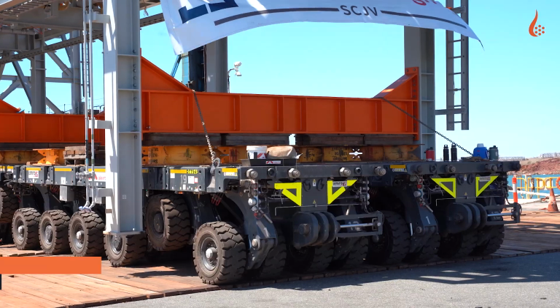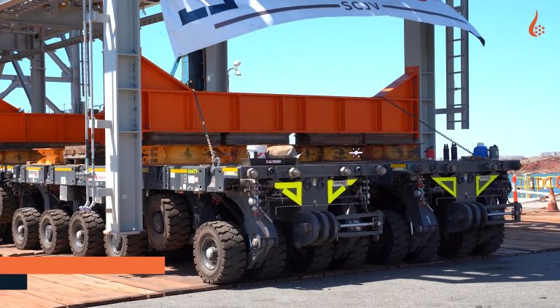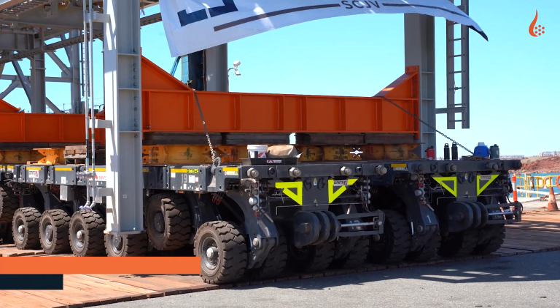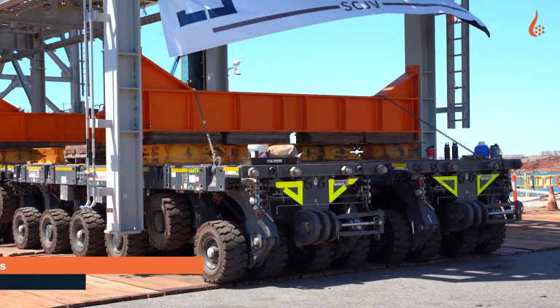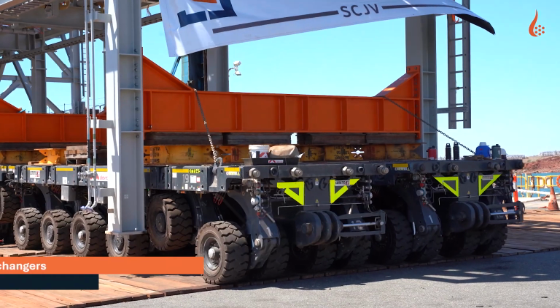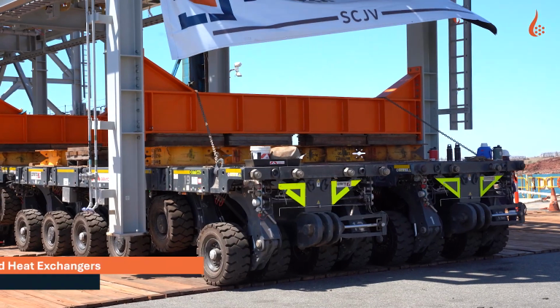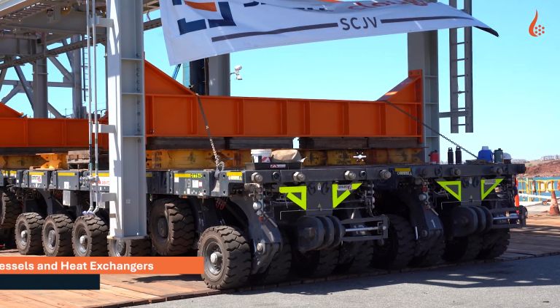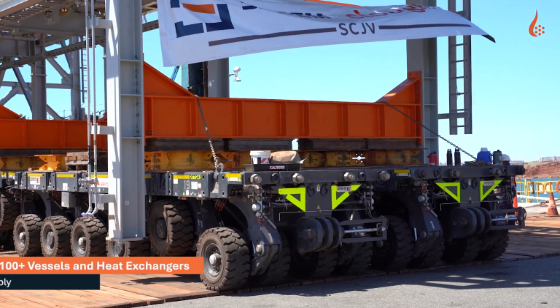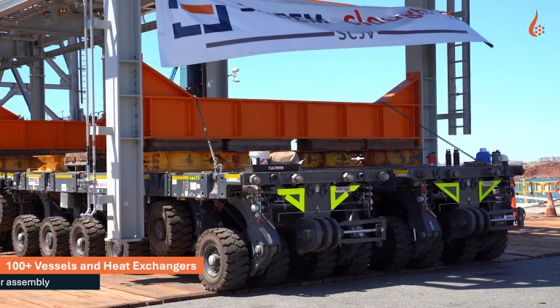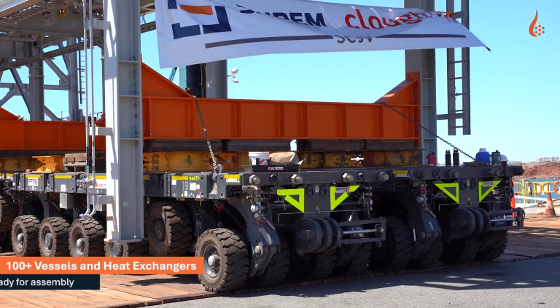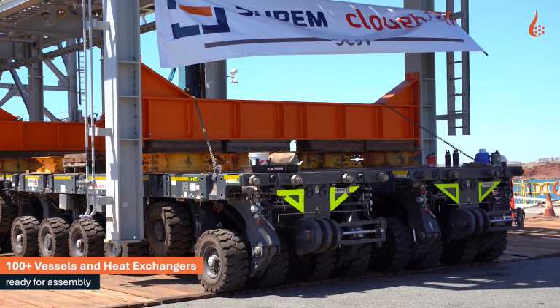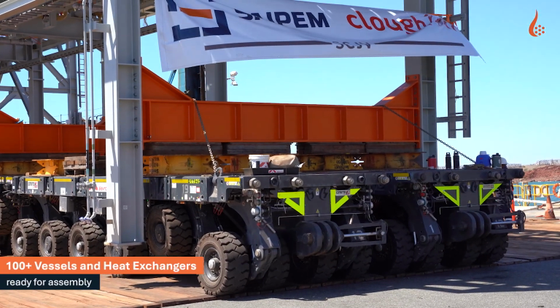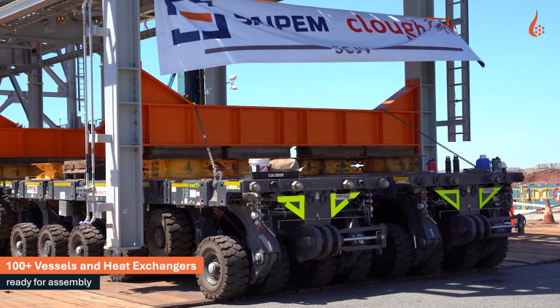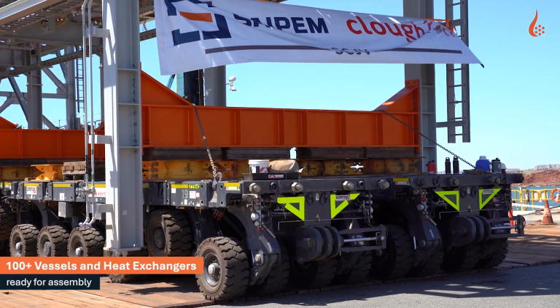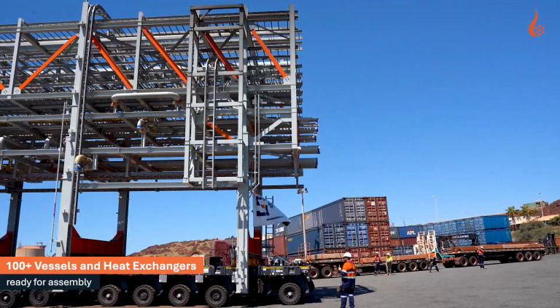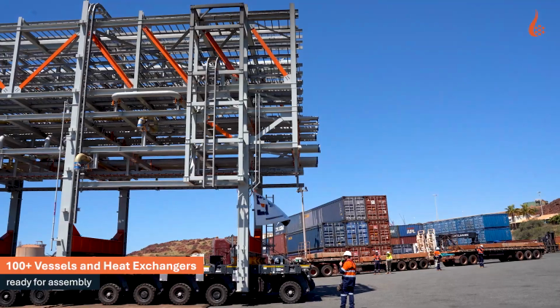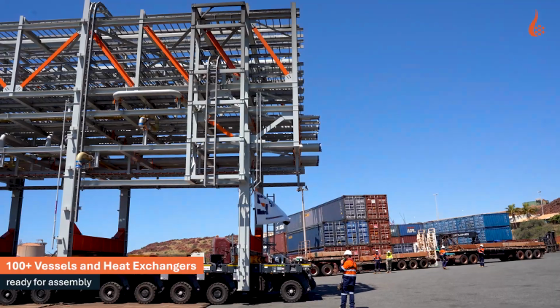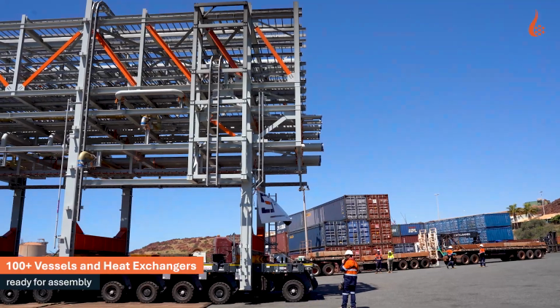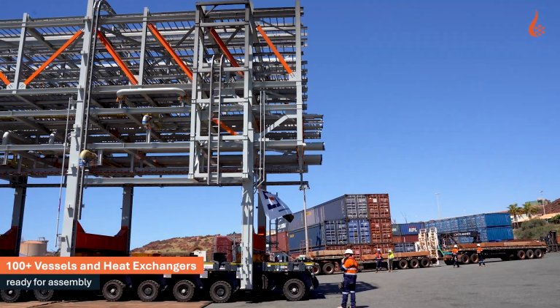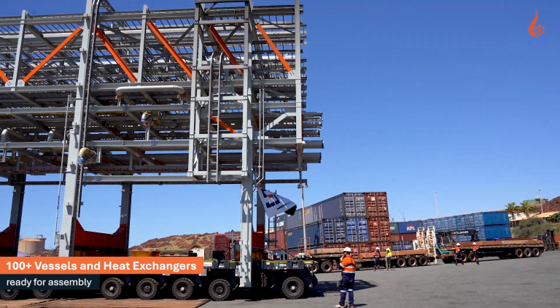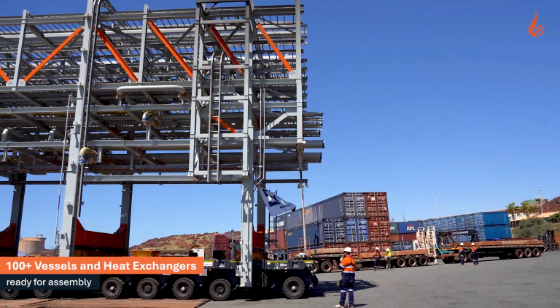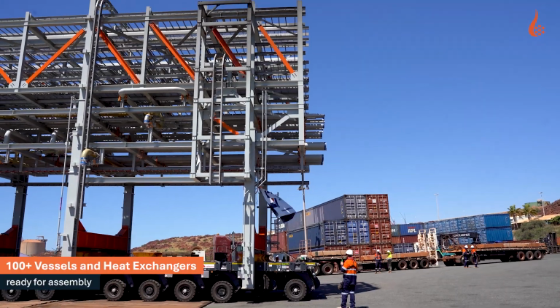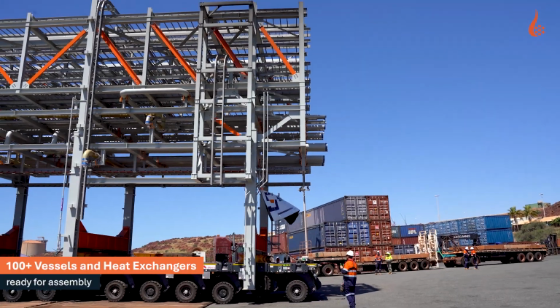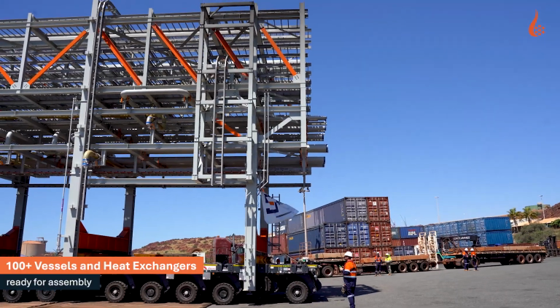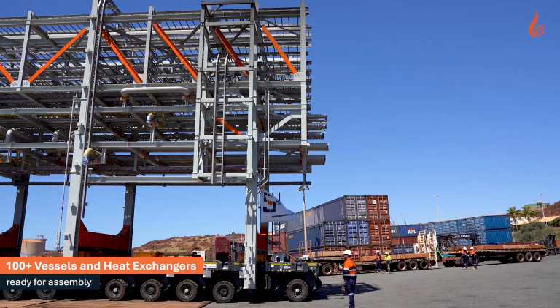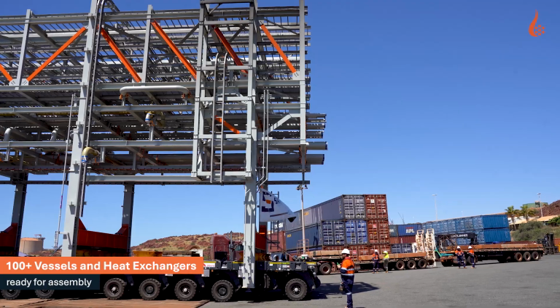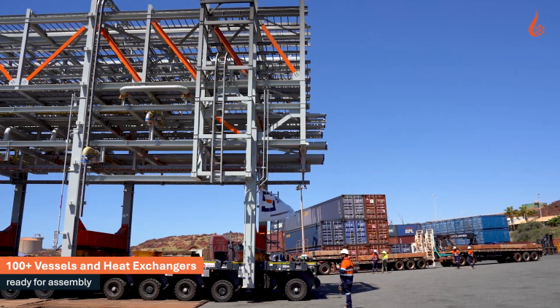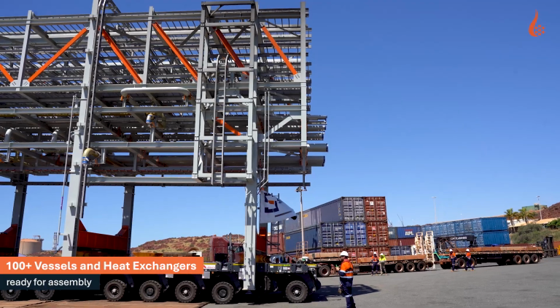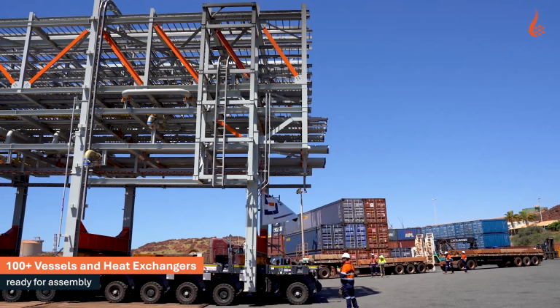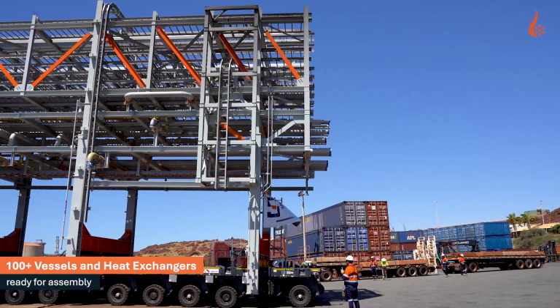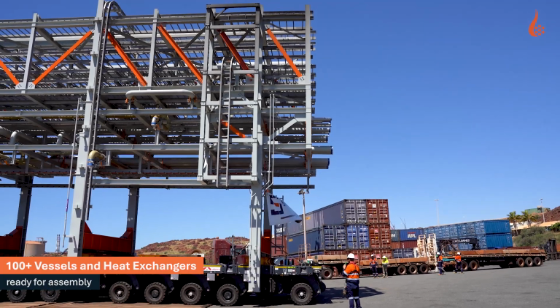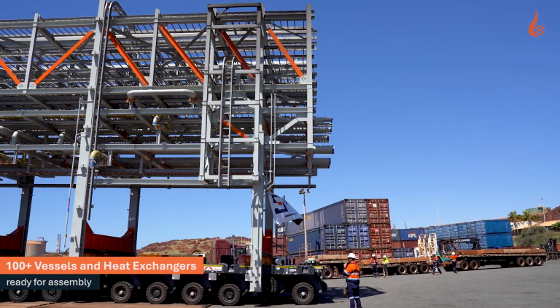Precision, safety and teamwork define every step as modules are carefully transported to the site.